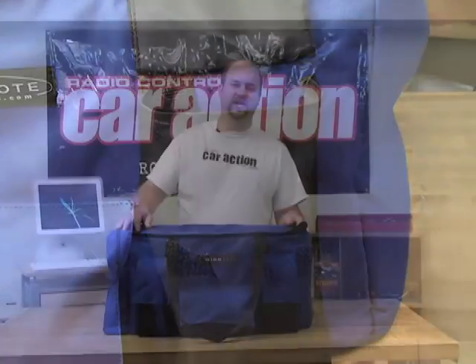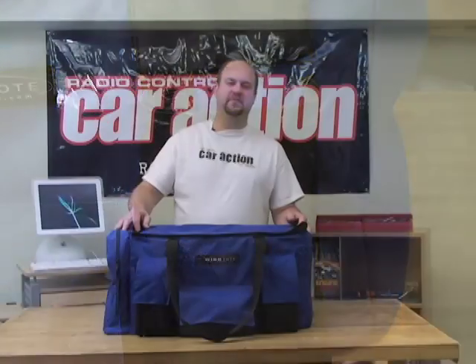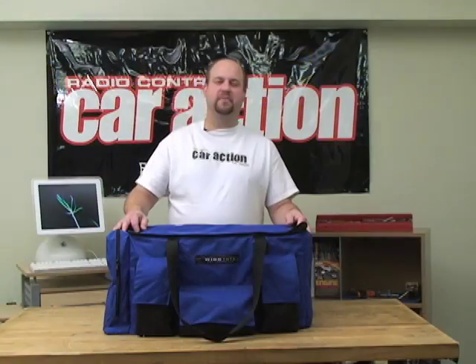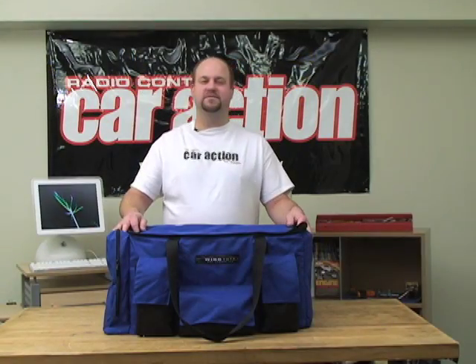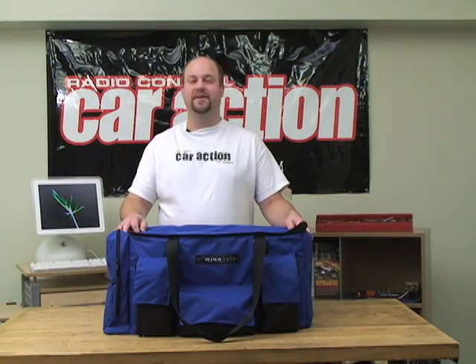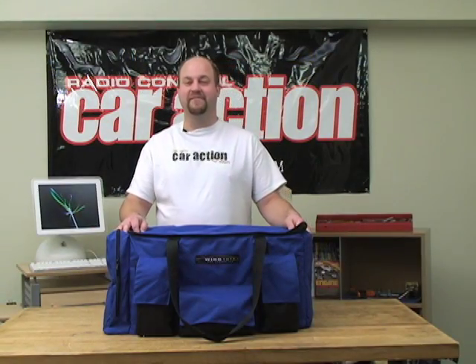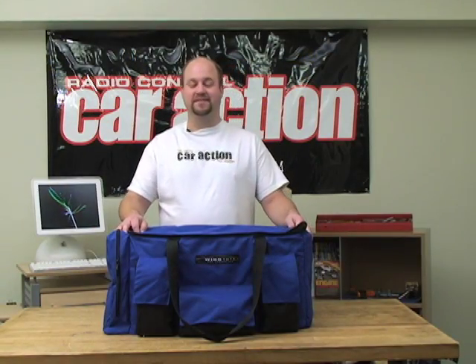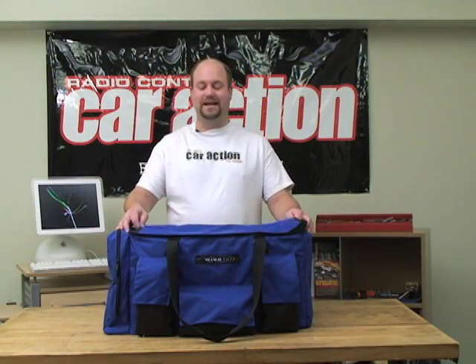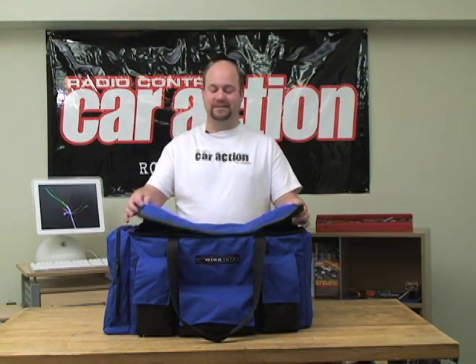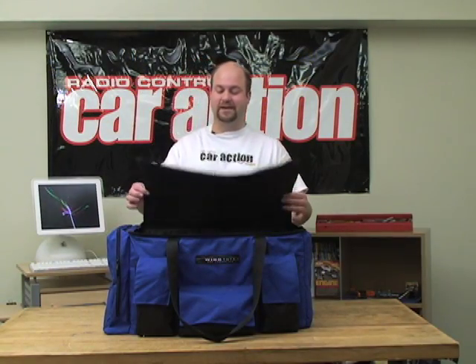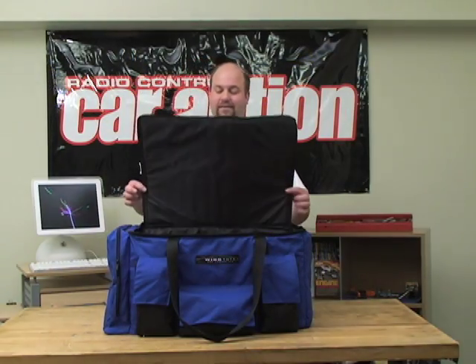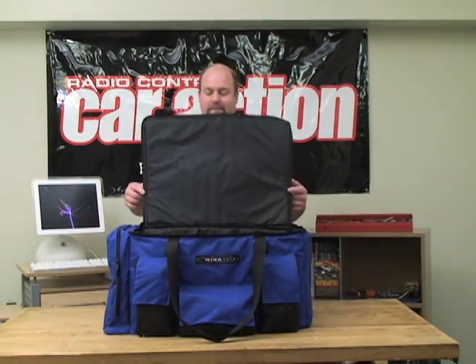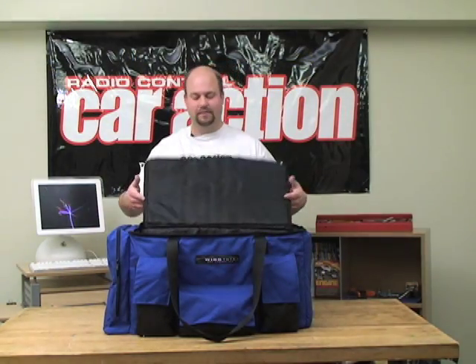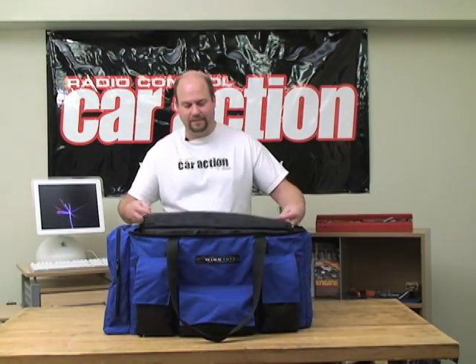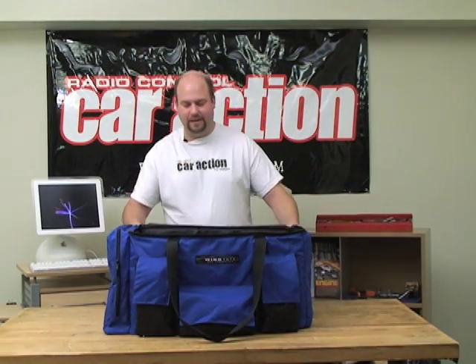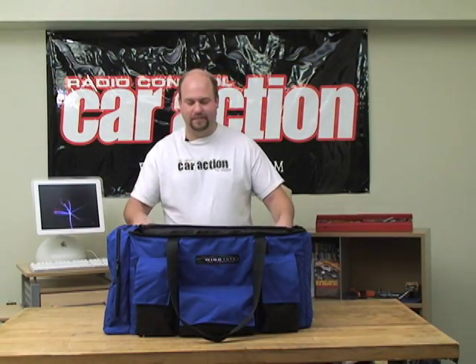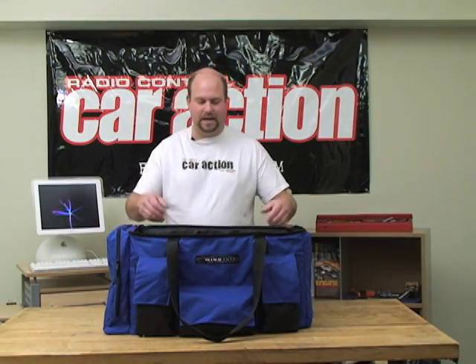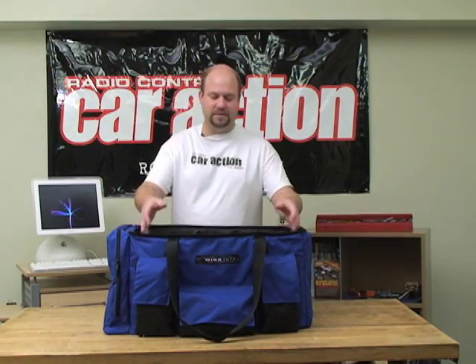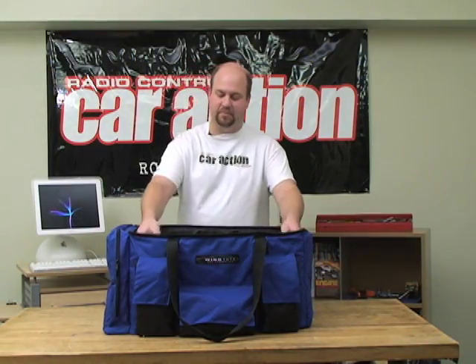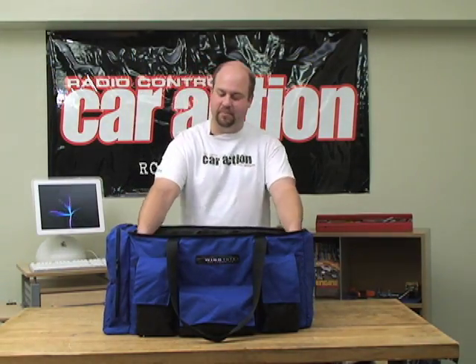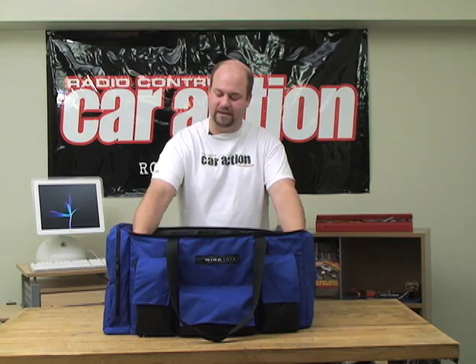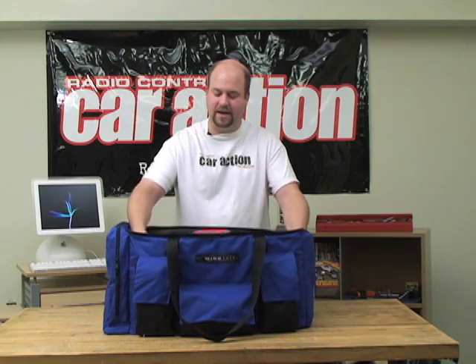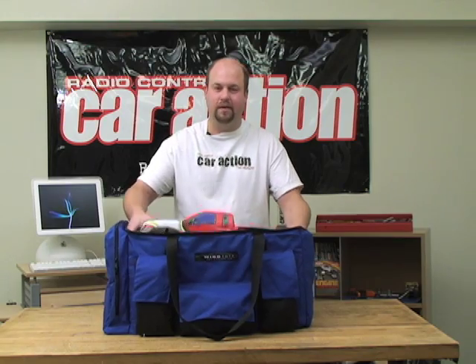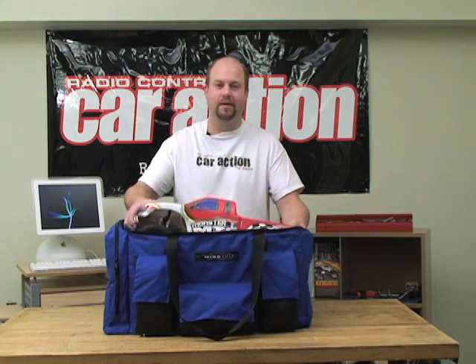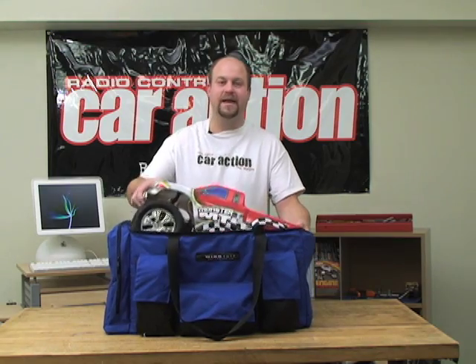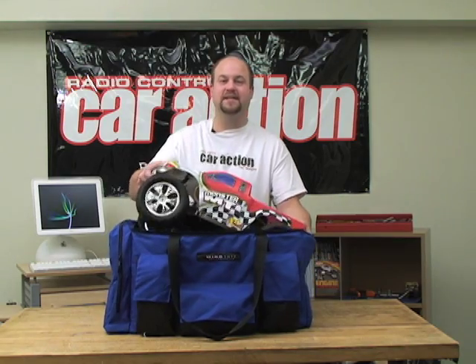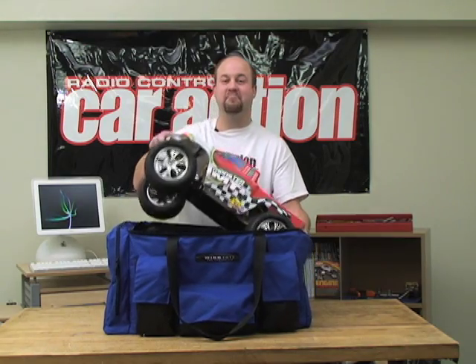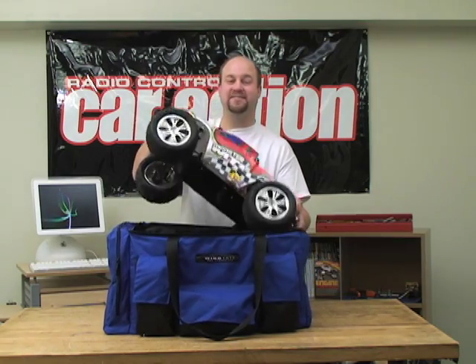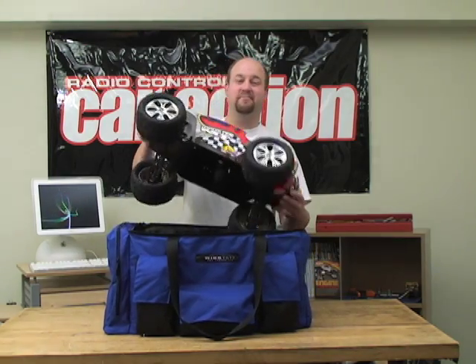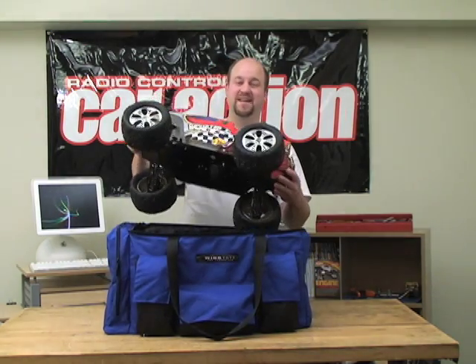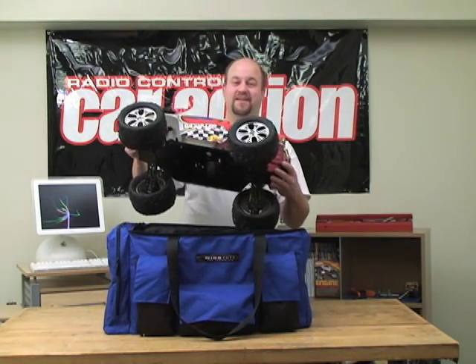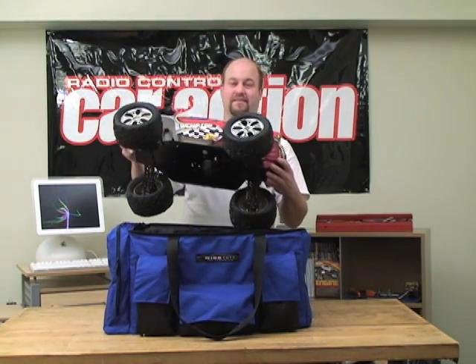You'd be surprised what you can fit inside this thing. I was able to put my entire XTM Monster MT in here.